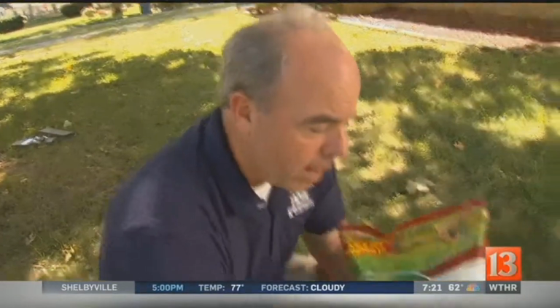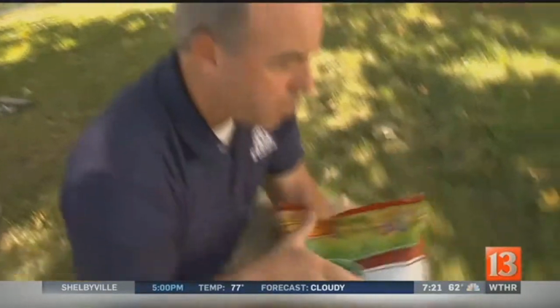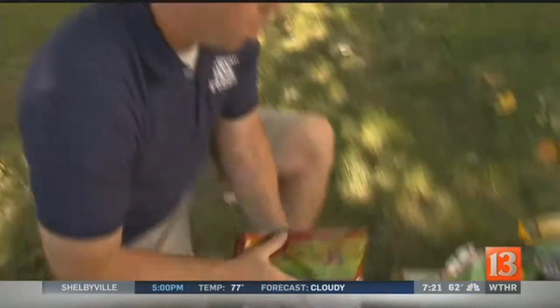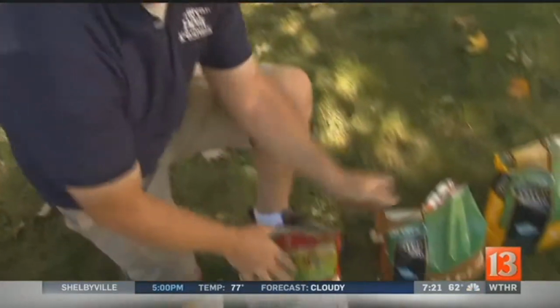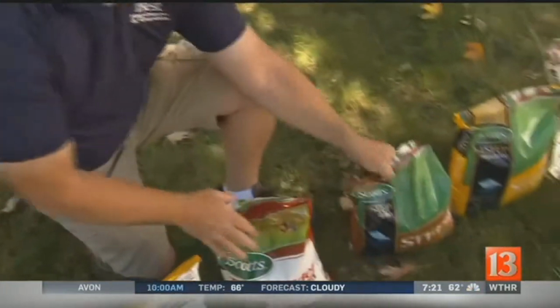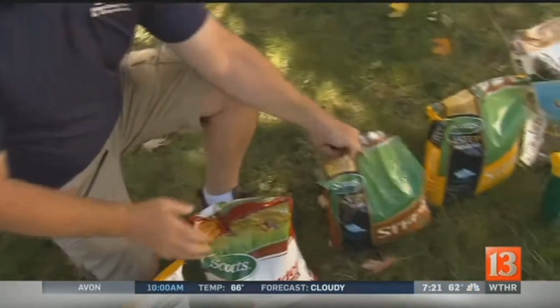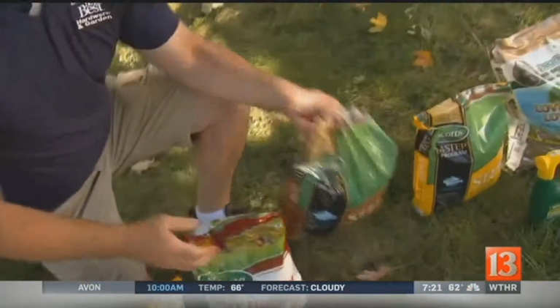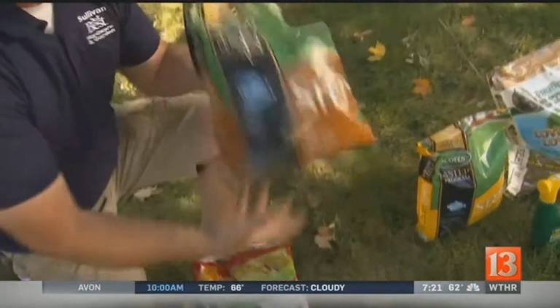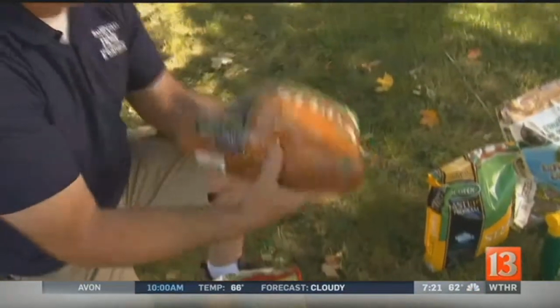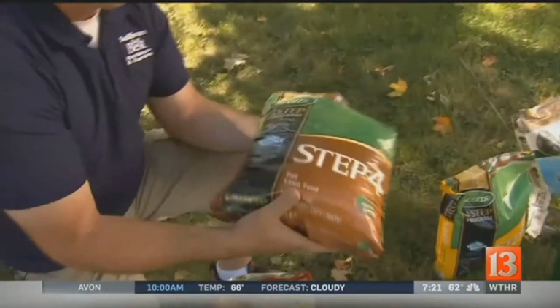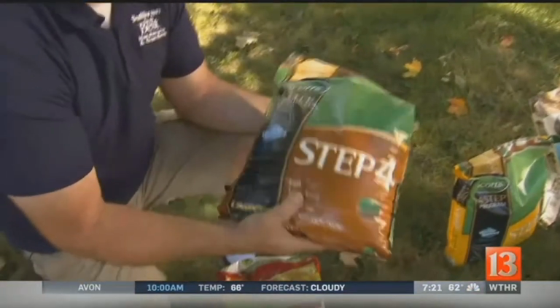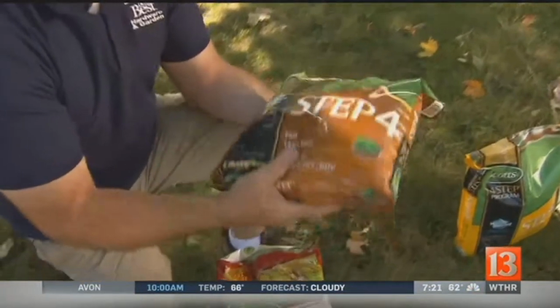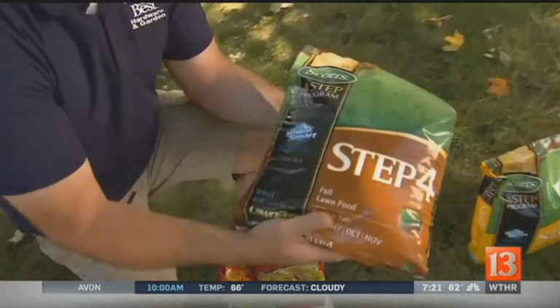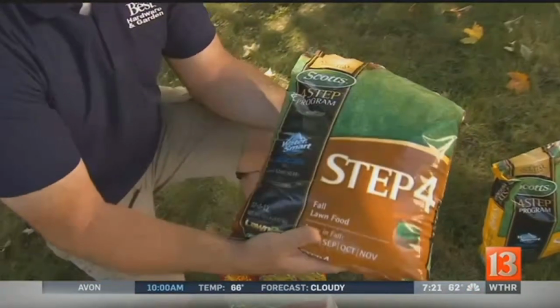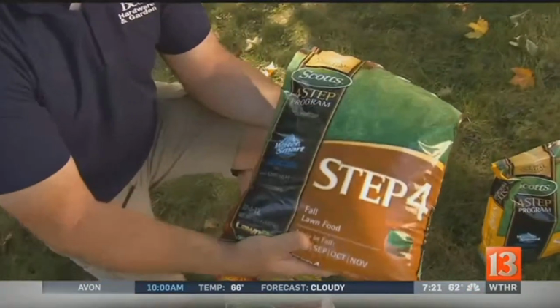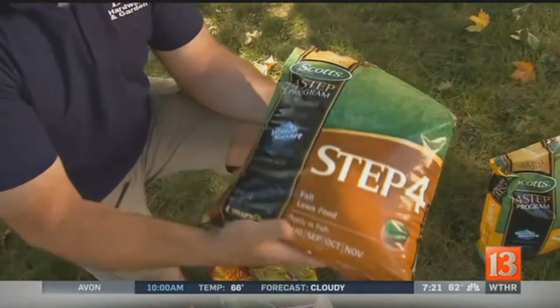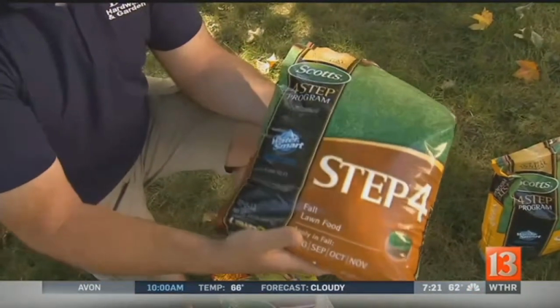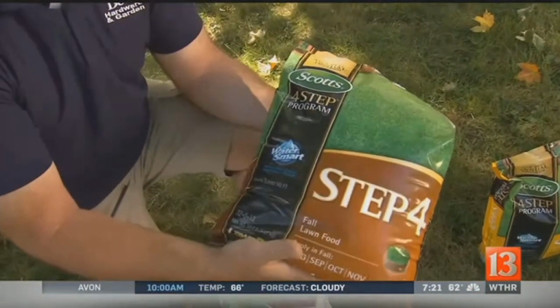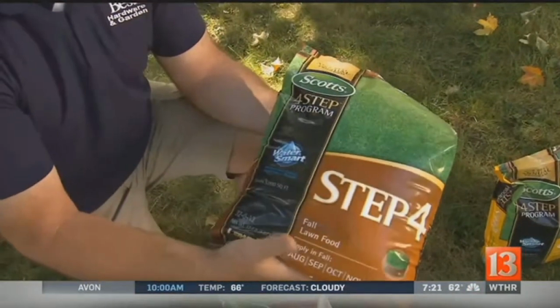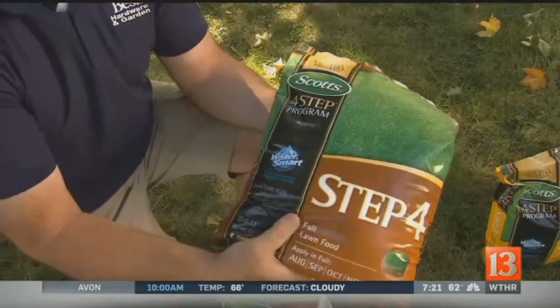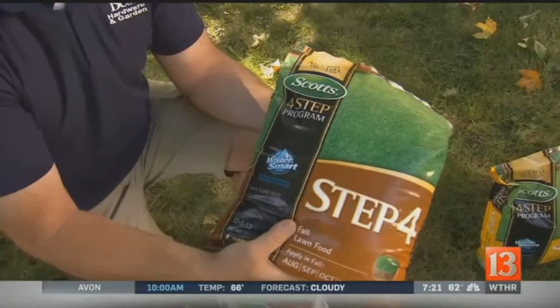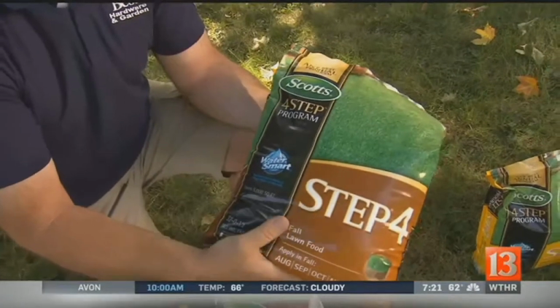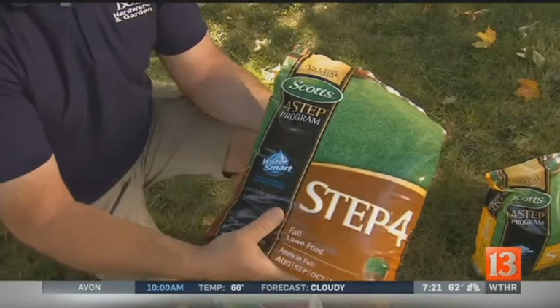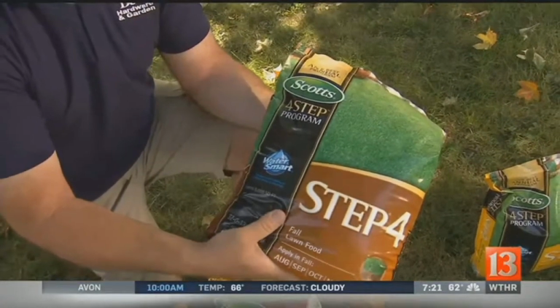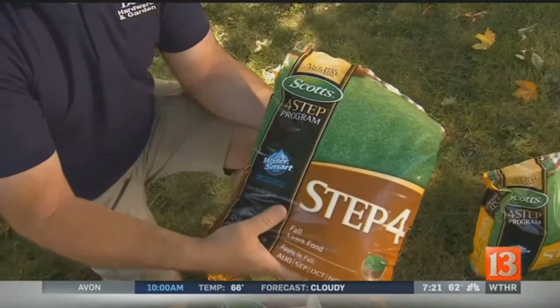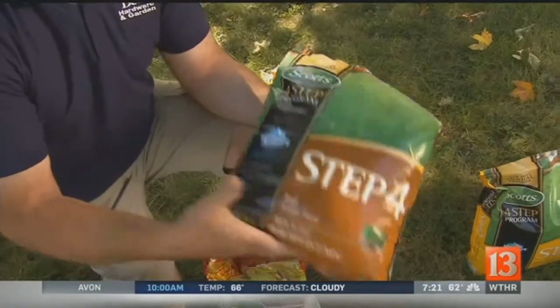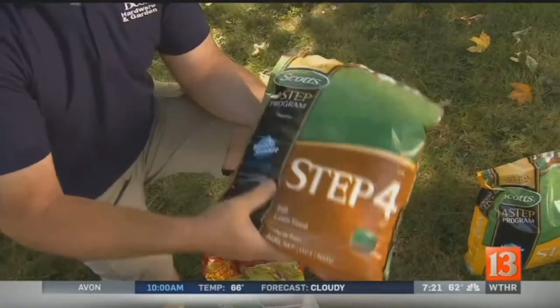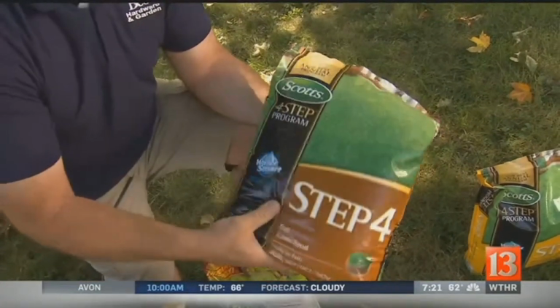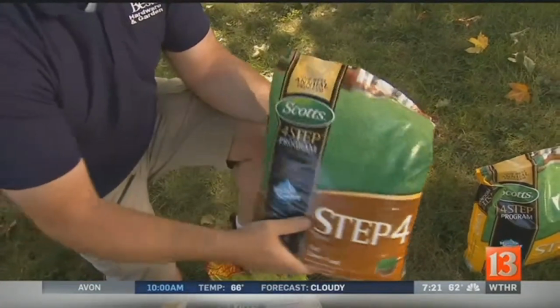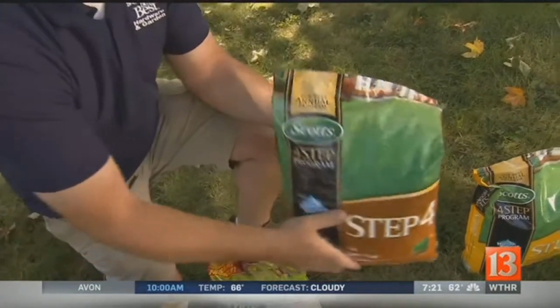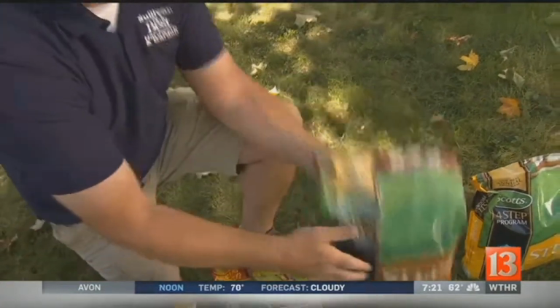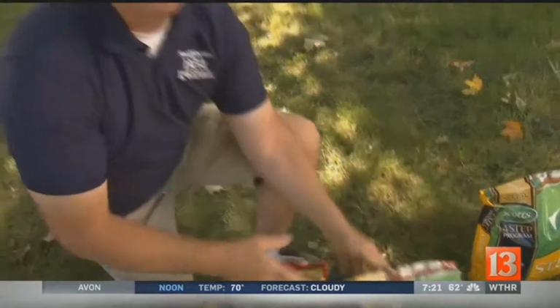If you already have some lawn food — just a plain fertilizer, step four, step three — anything that has lawn fertilization, you can use it in the fall. If you want to buy the bag that says fall, awesome, no problem.